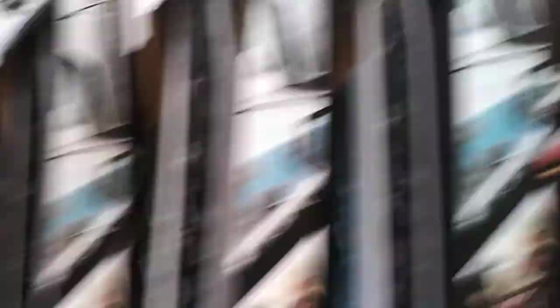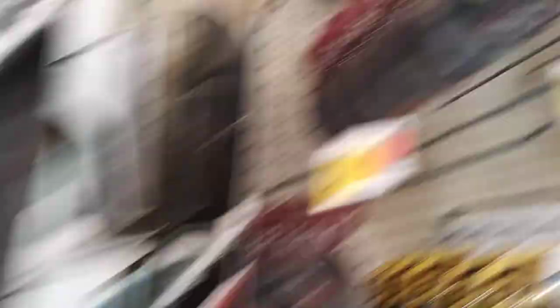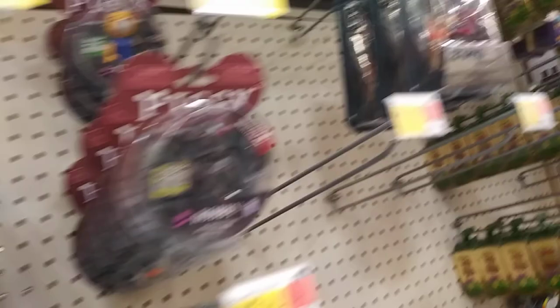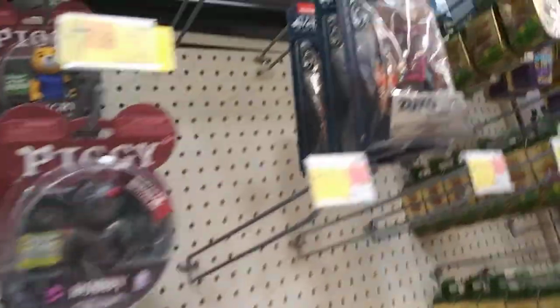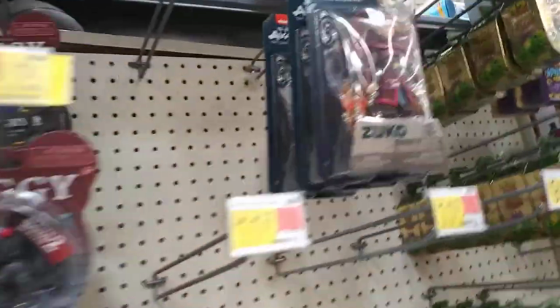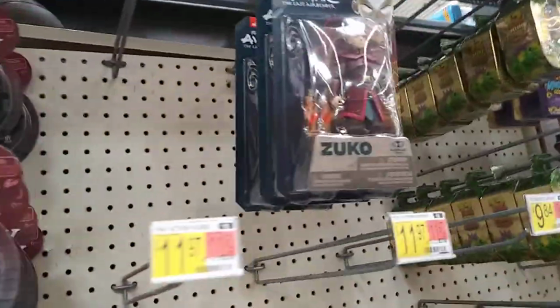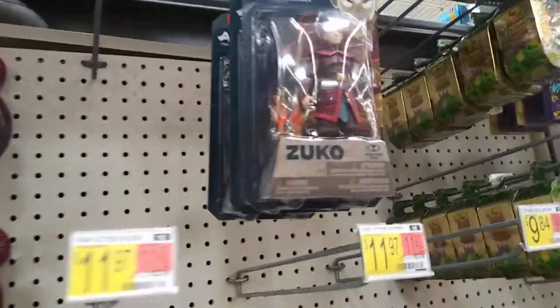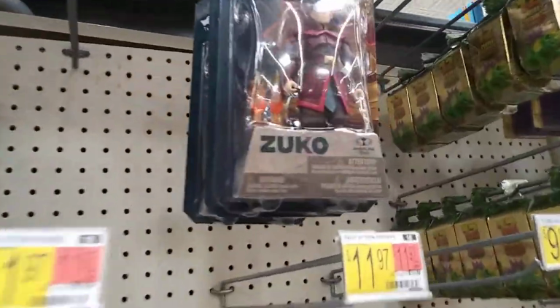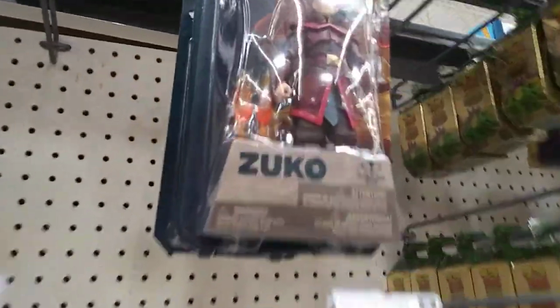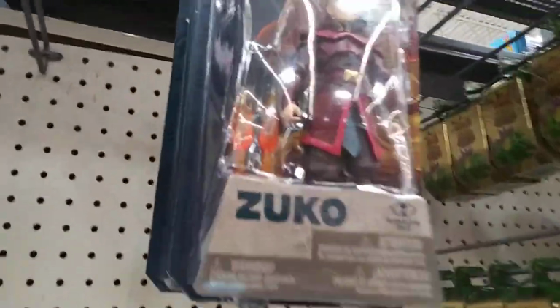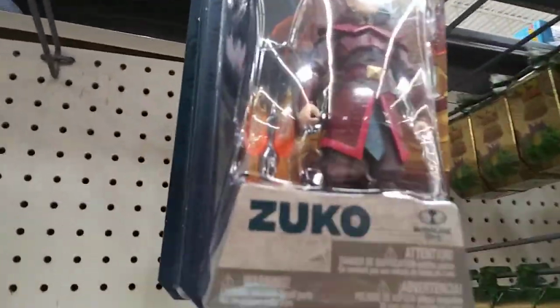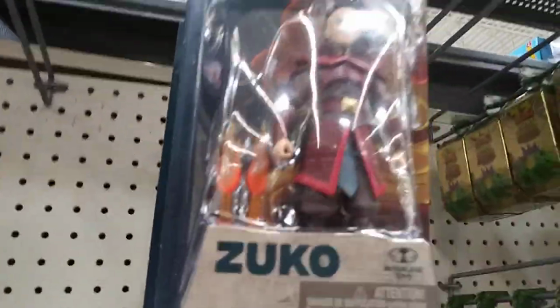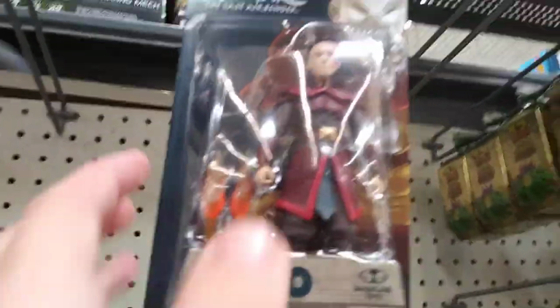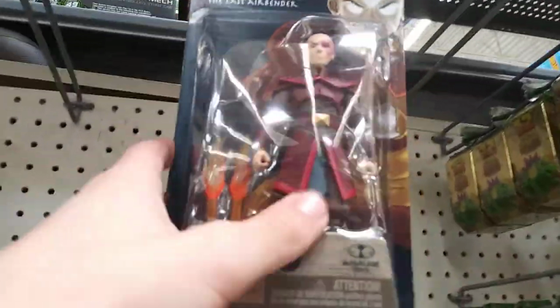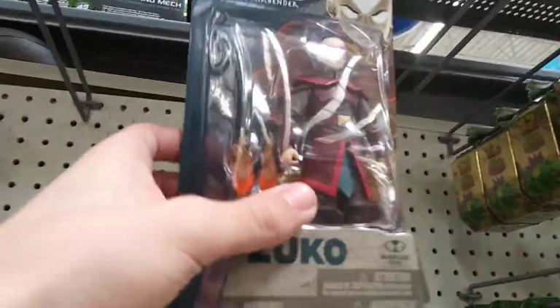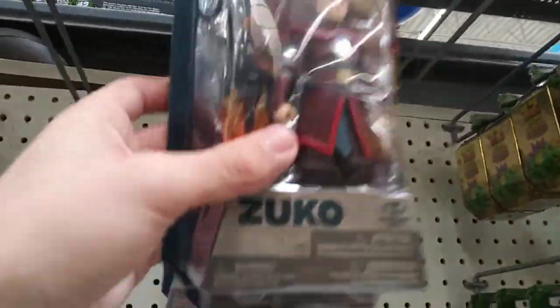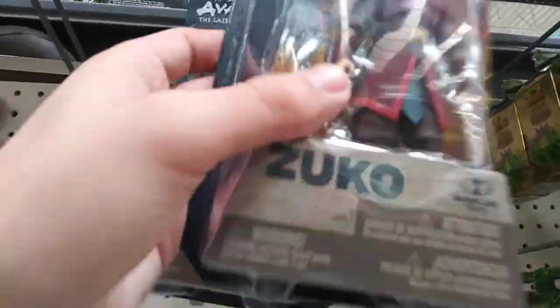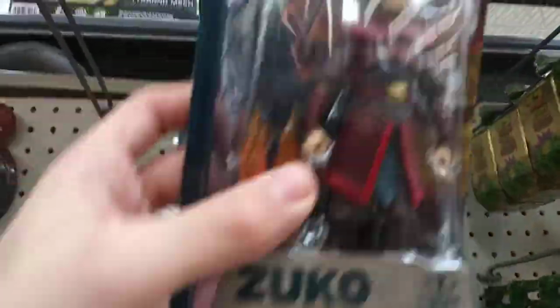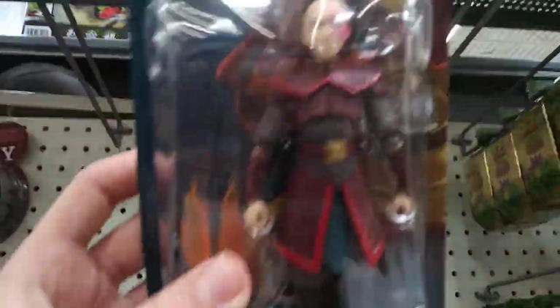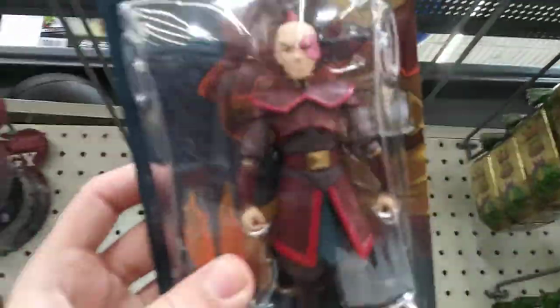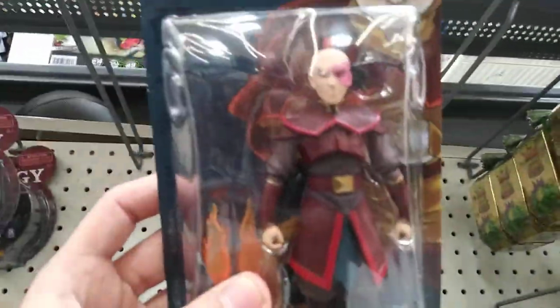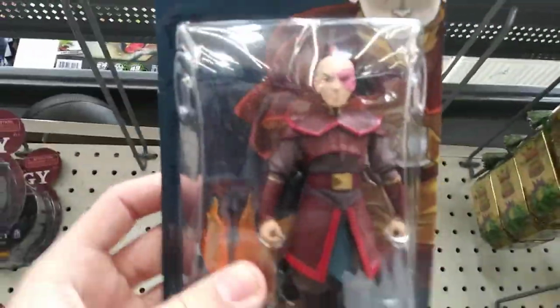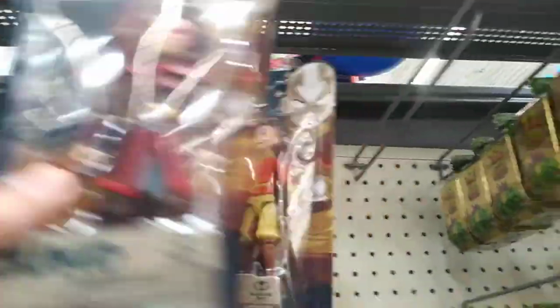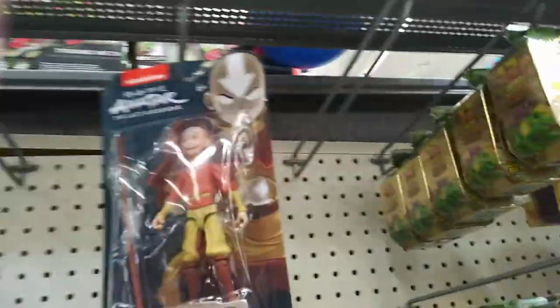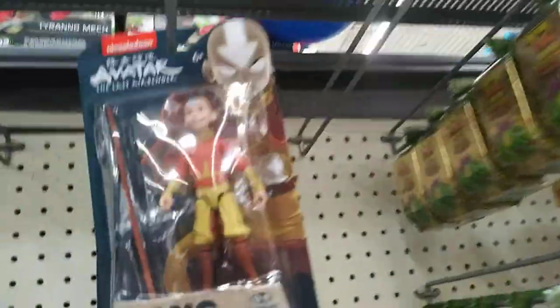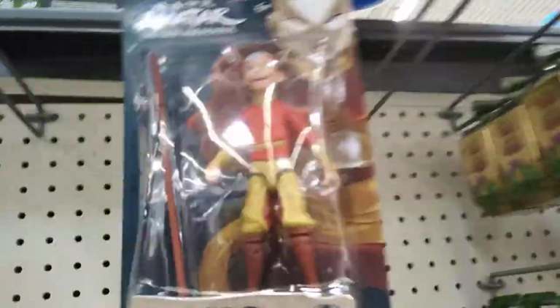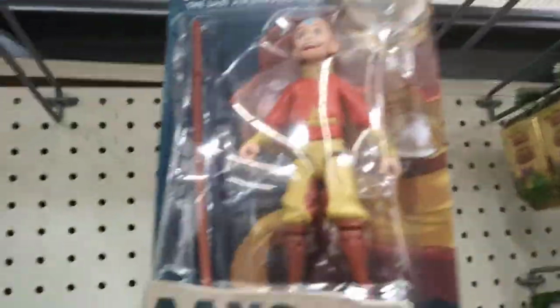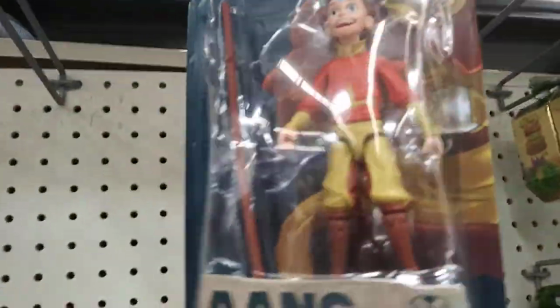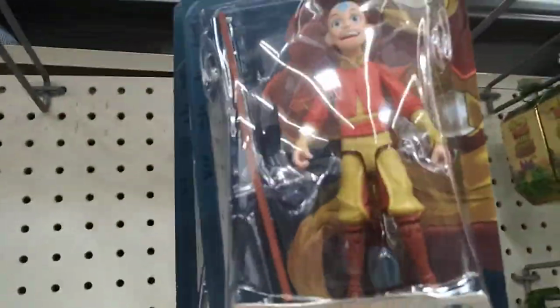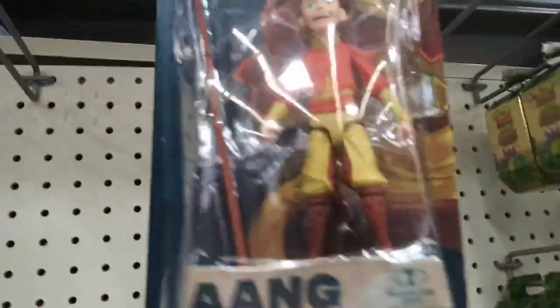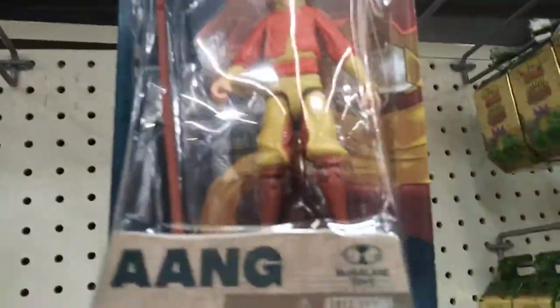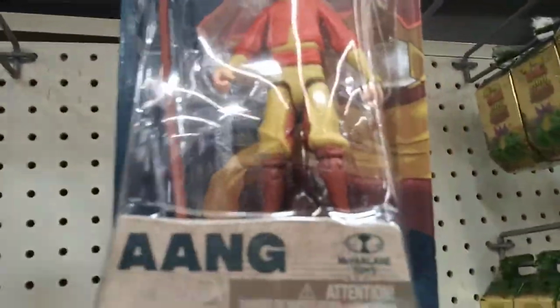They have all the new Avatar figures — Zuko and Aang.